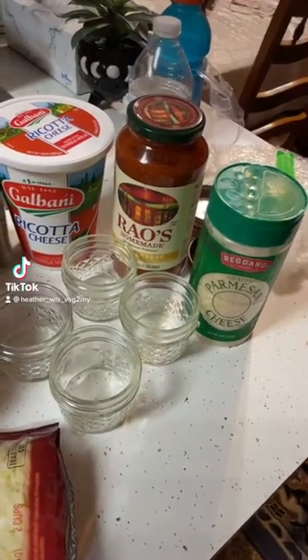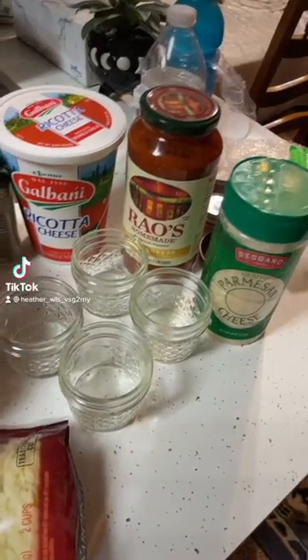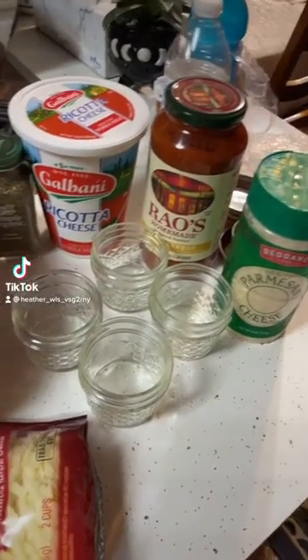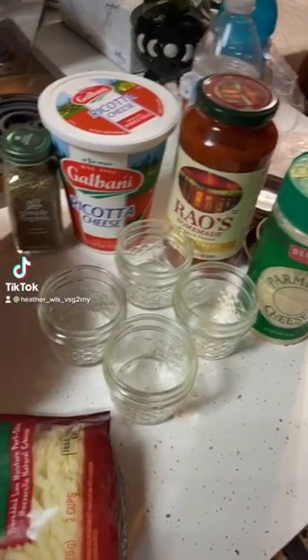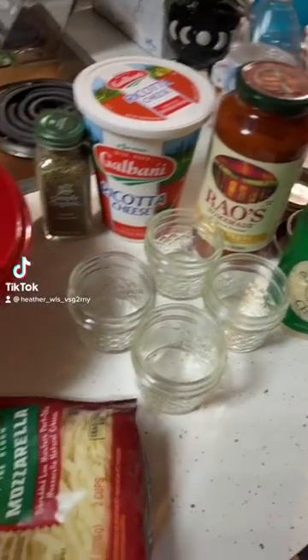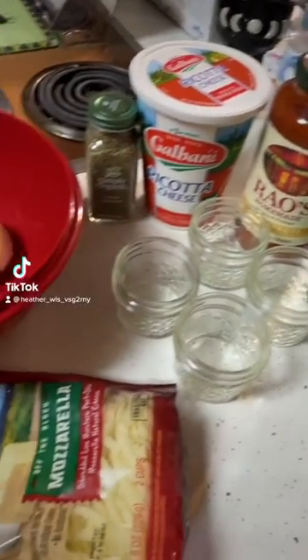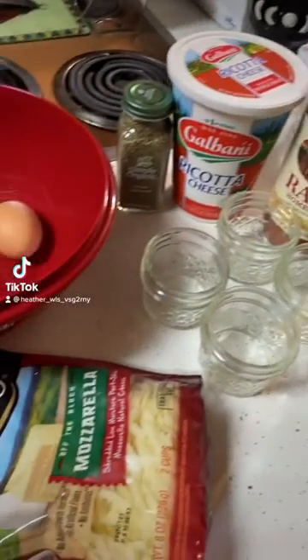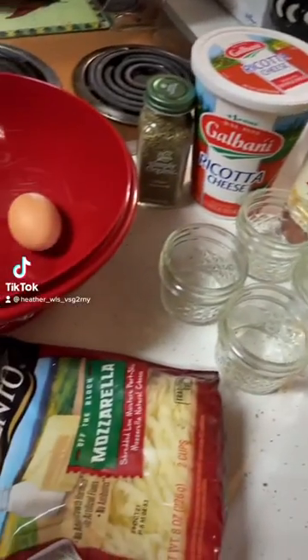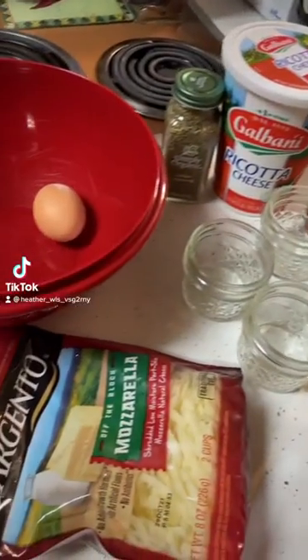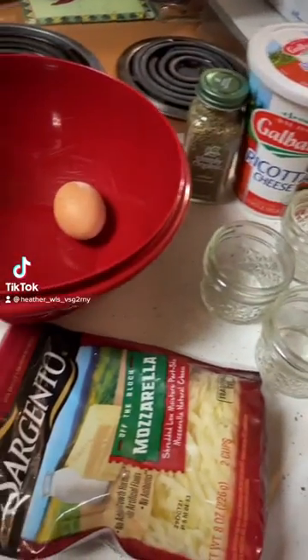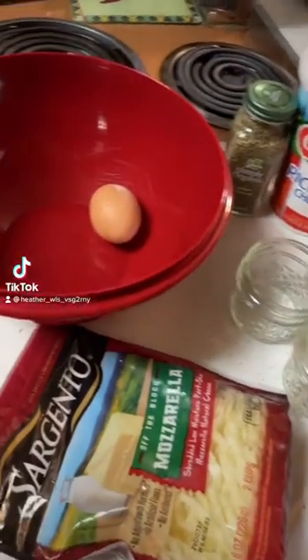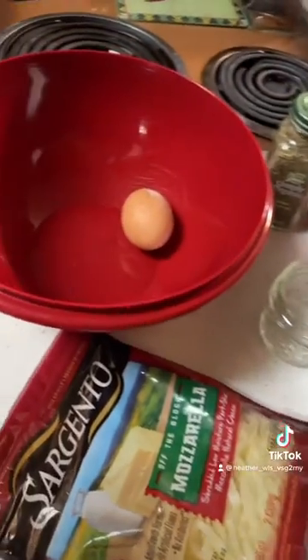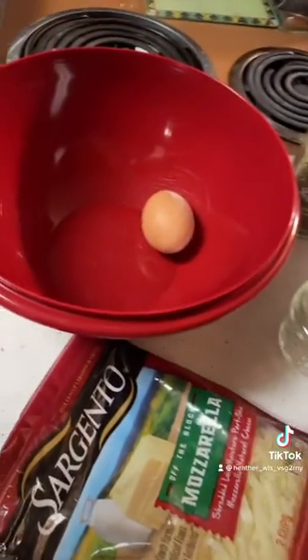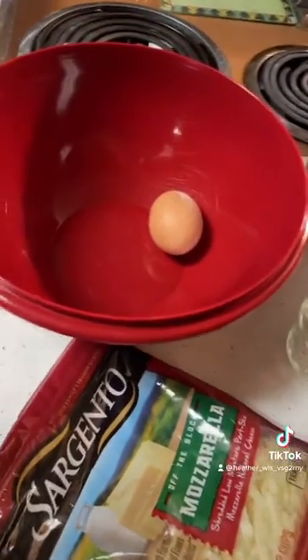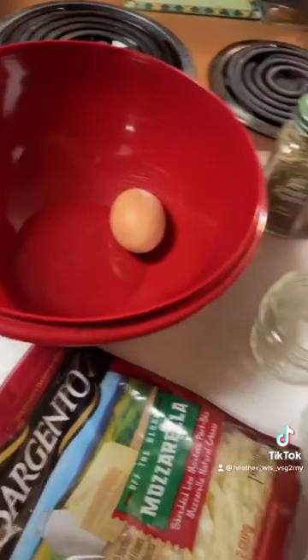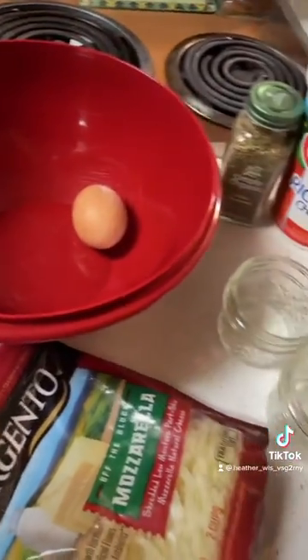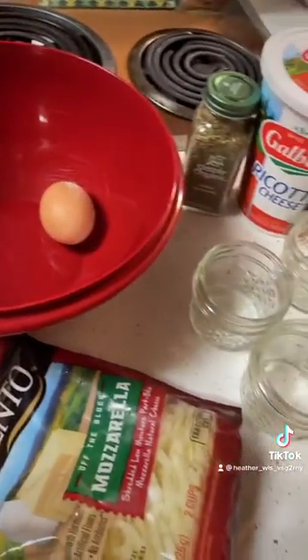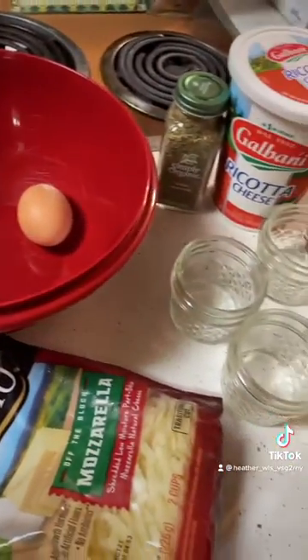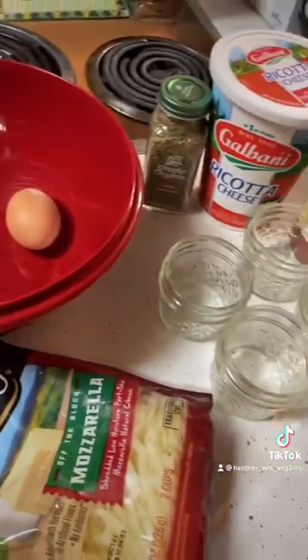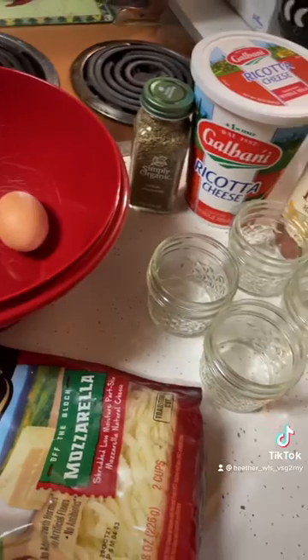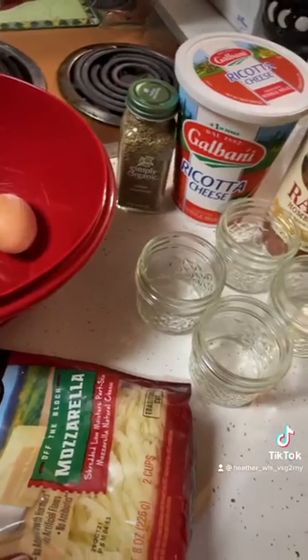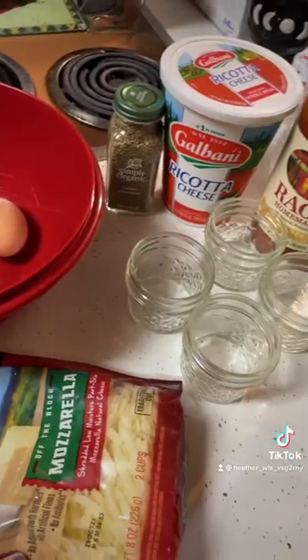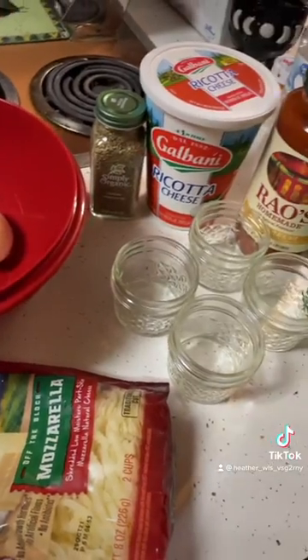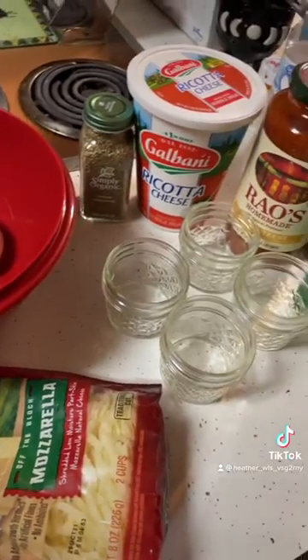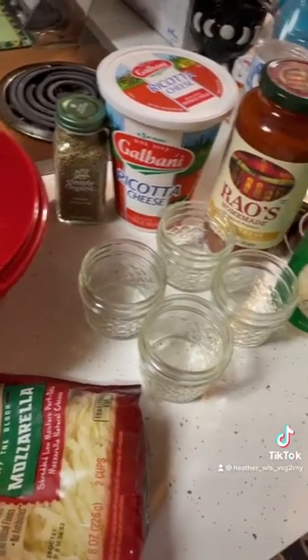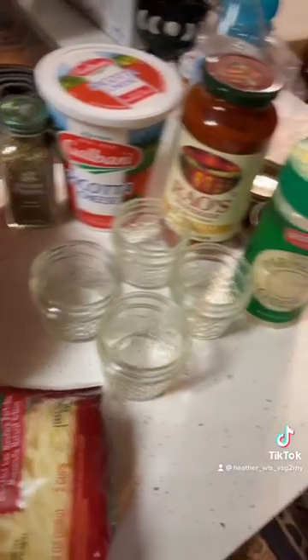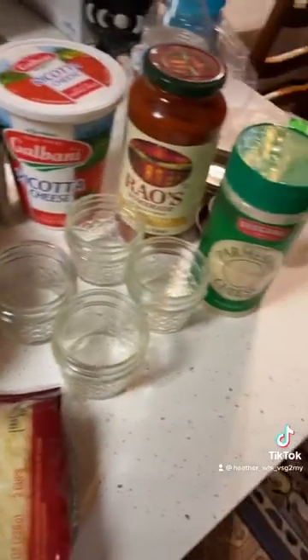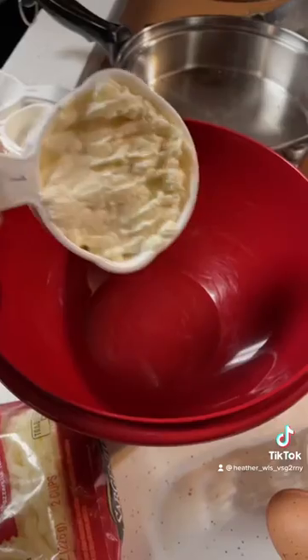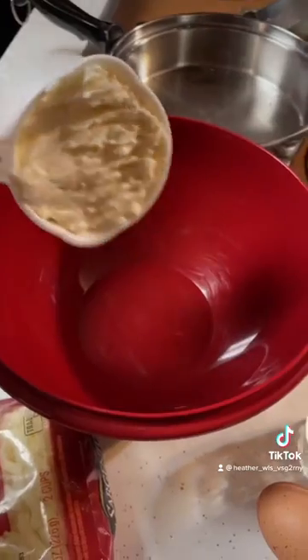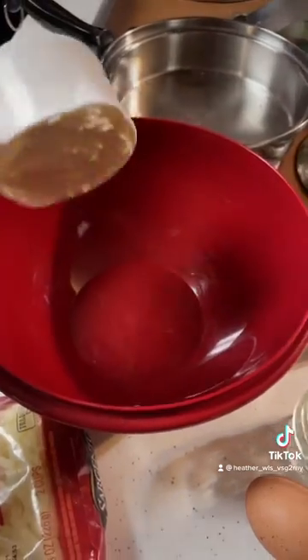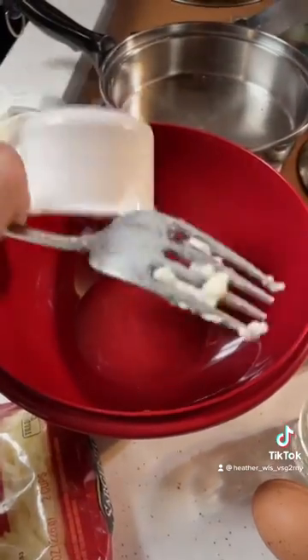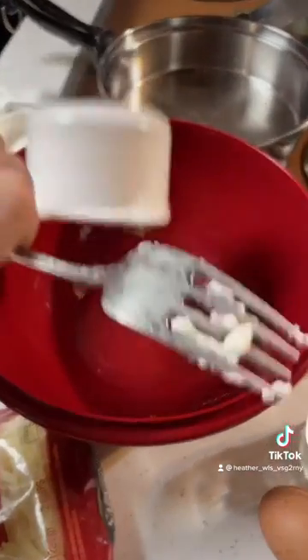I'm on my pureed/soft food diet and I'm making the ricotta bake. It is so freaking good. Let me show you guys what I do.